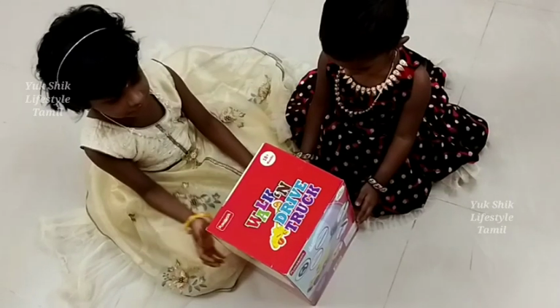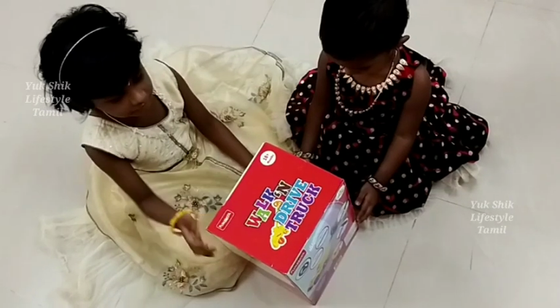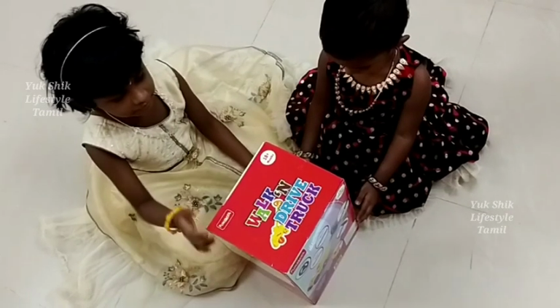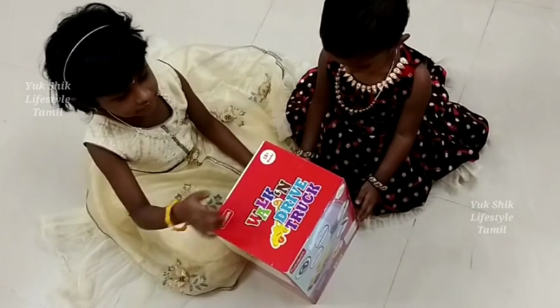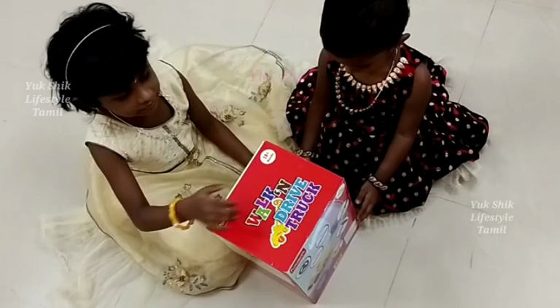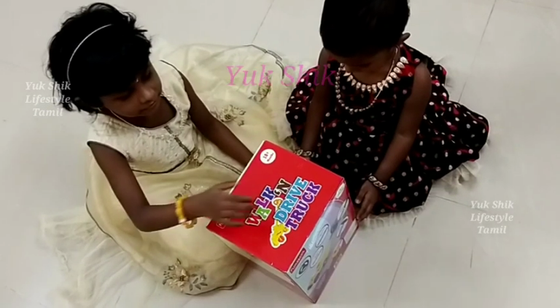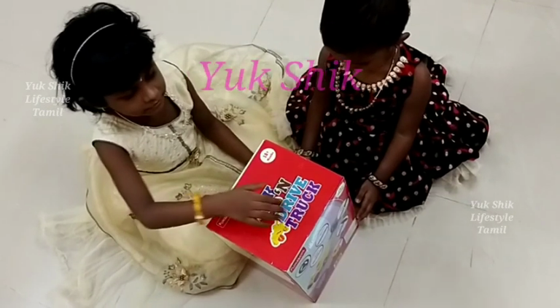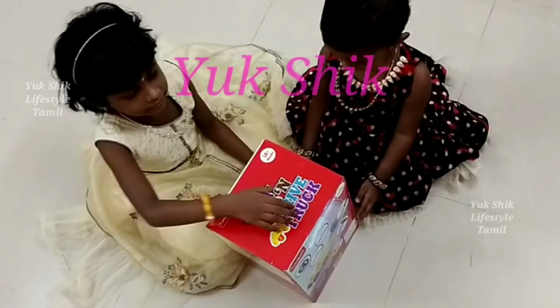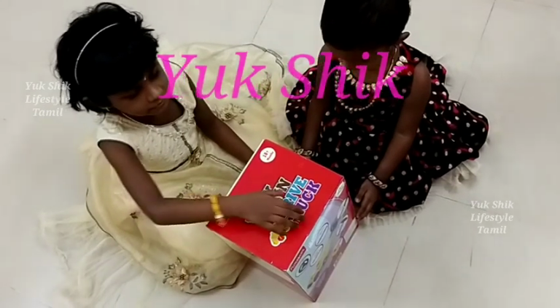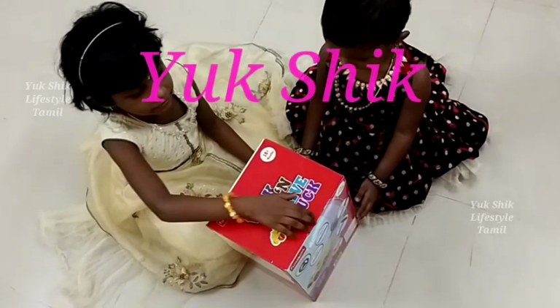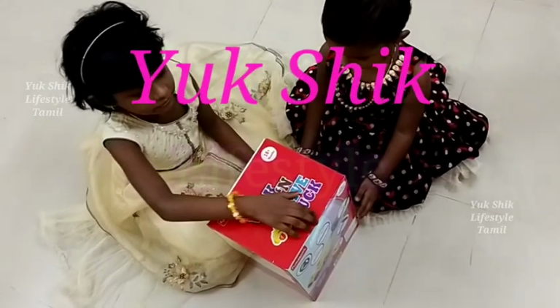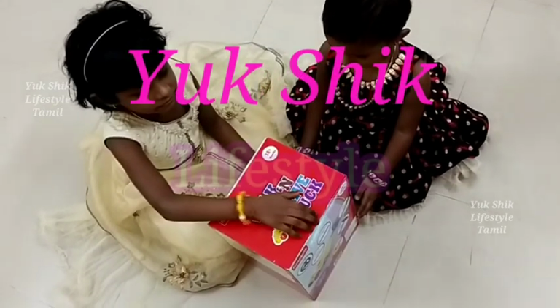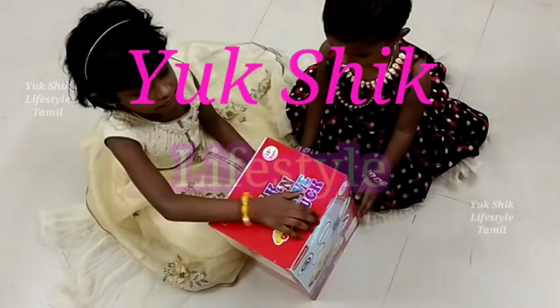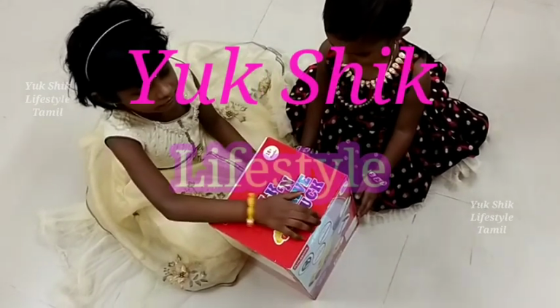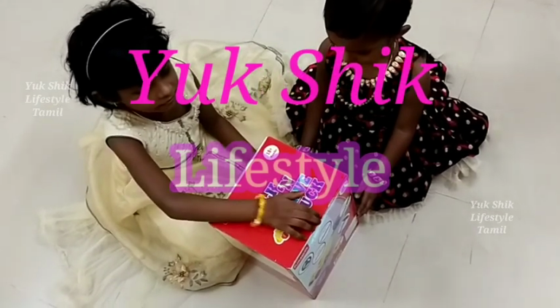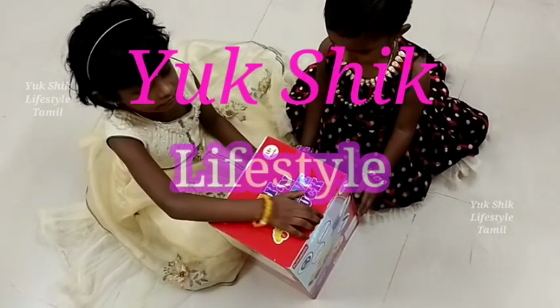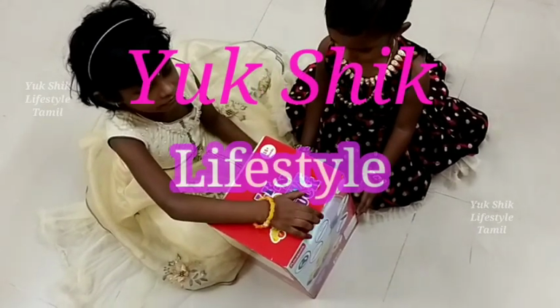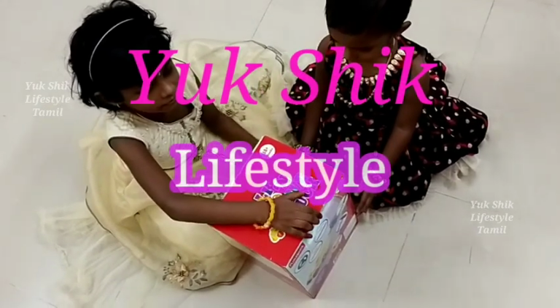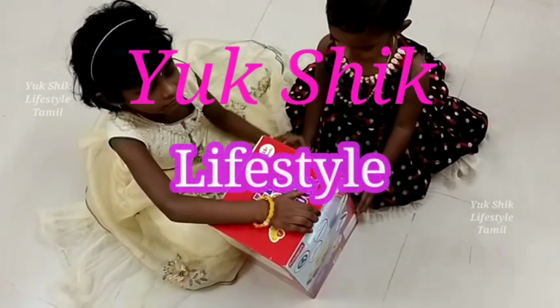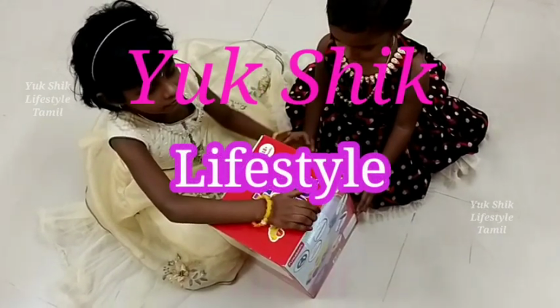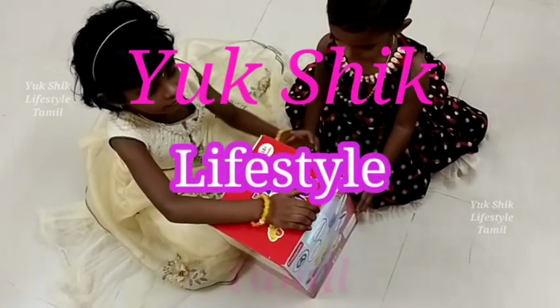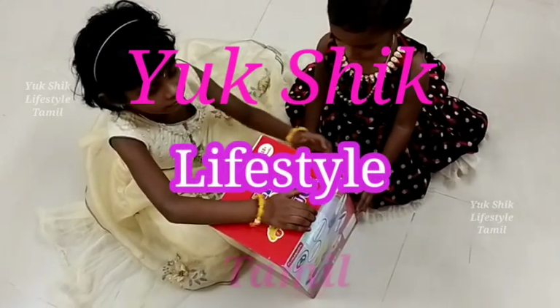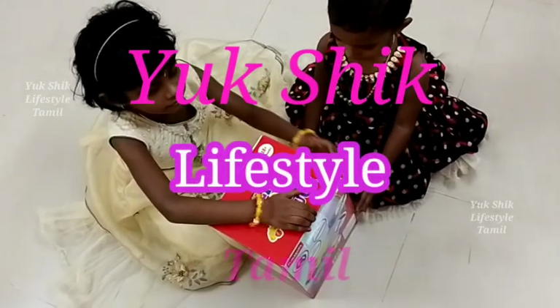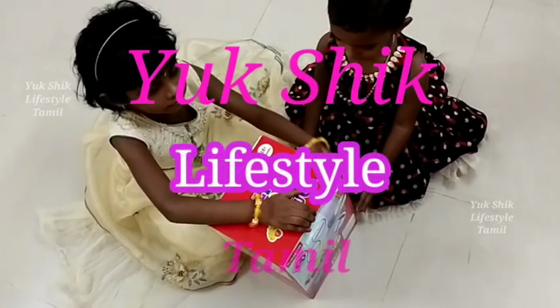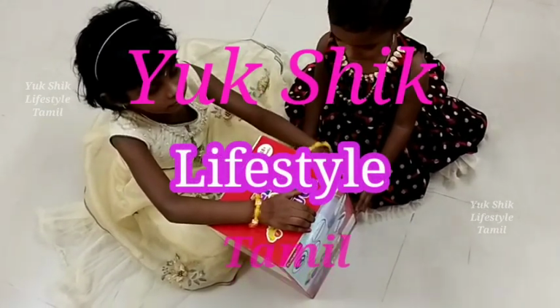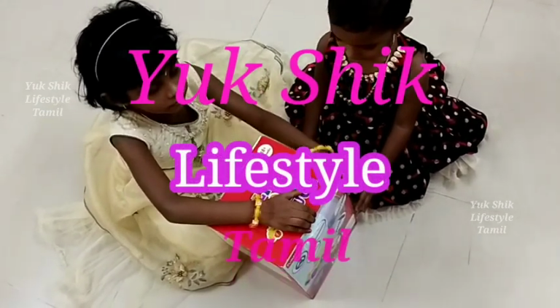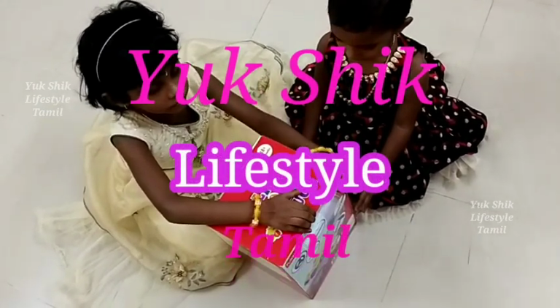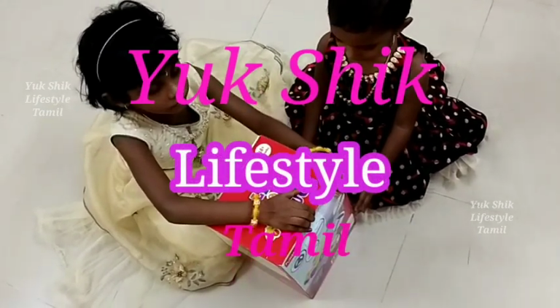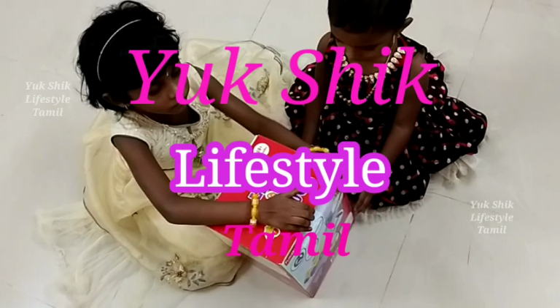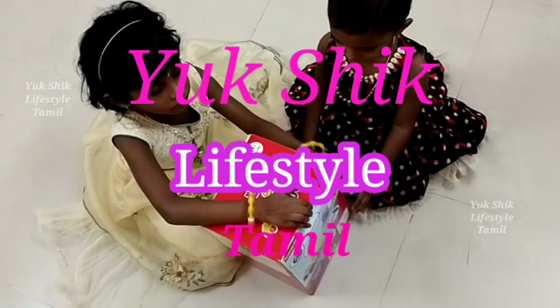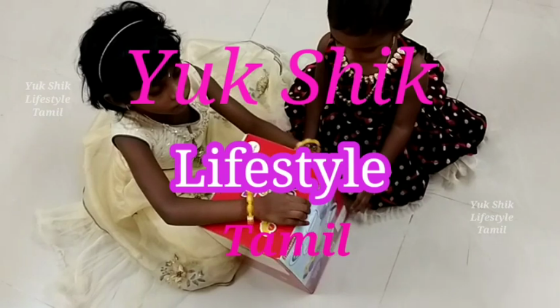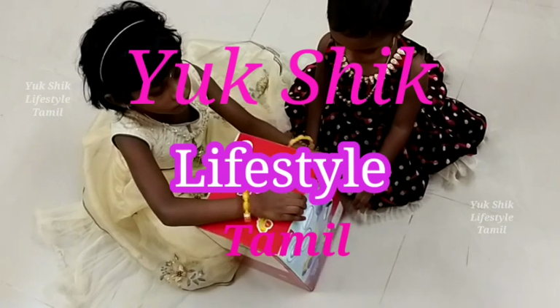Hi Friends! Welcome to Yukshik Lifestyle Tamil. In this video, we will show you a super annoying toy.